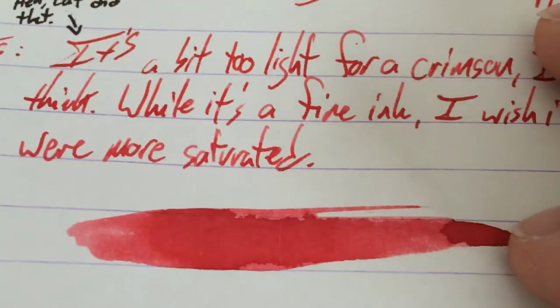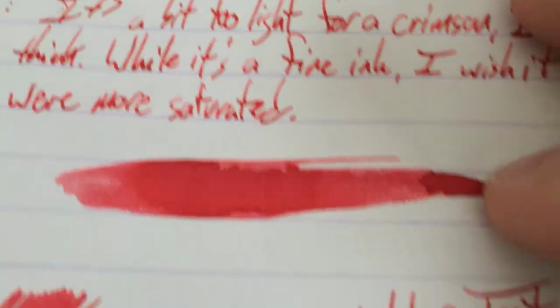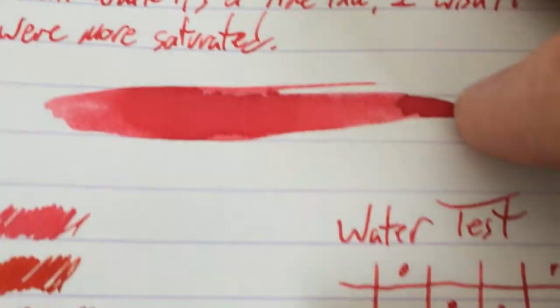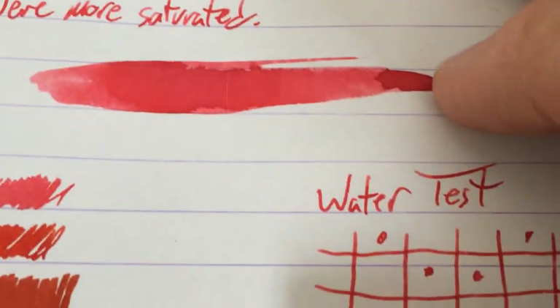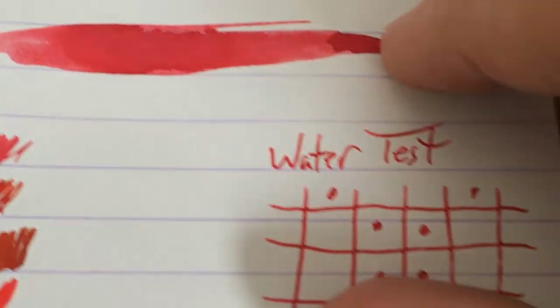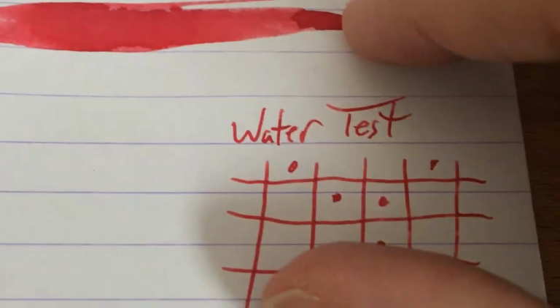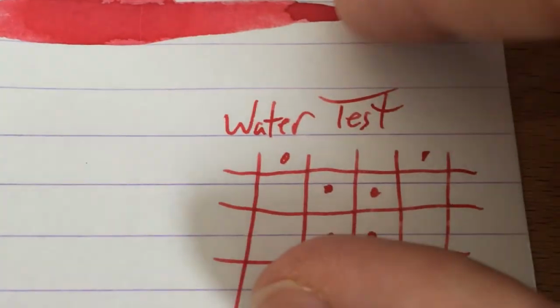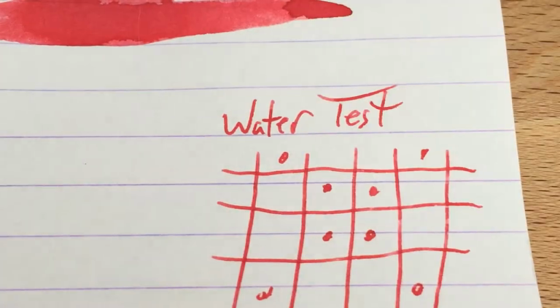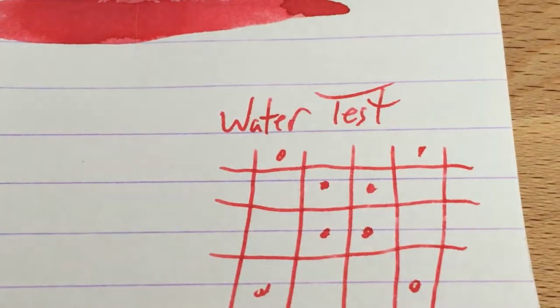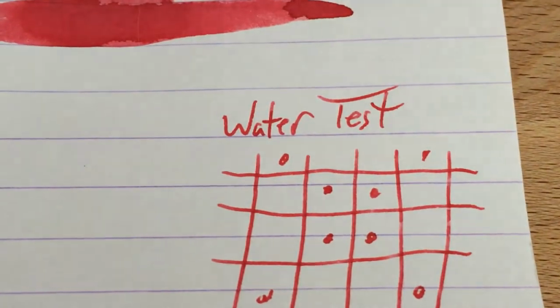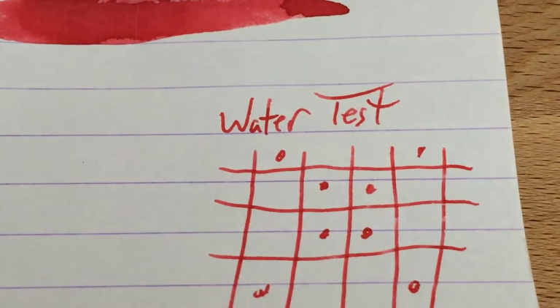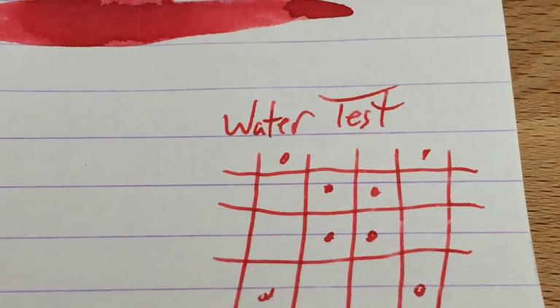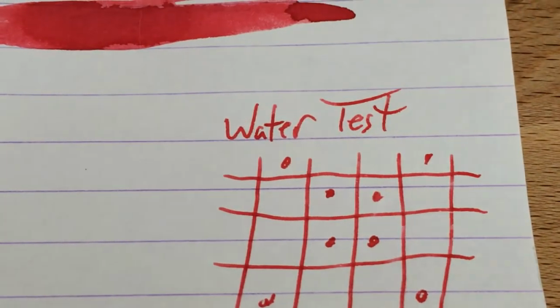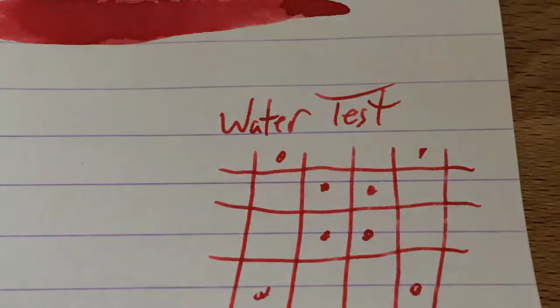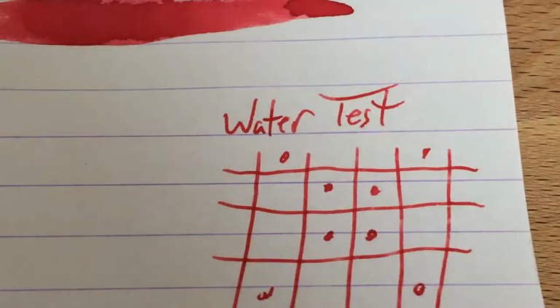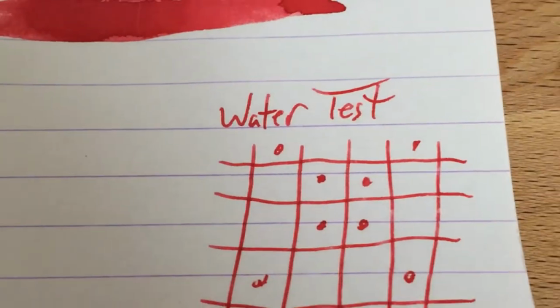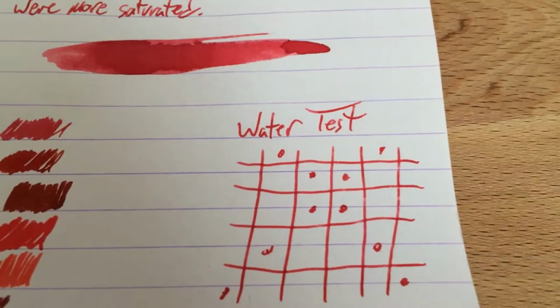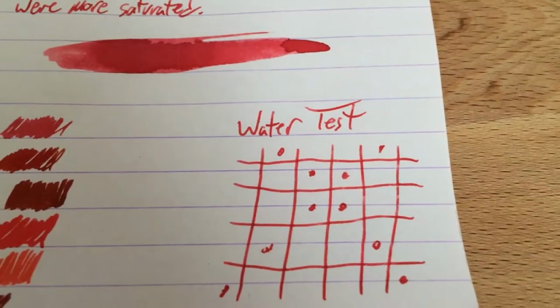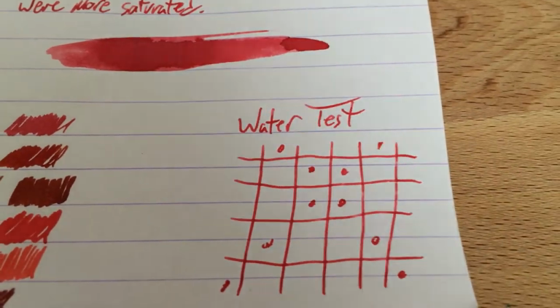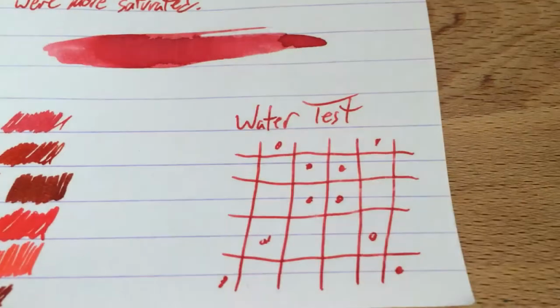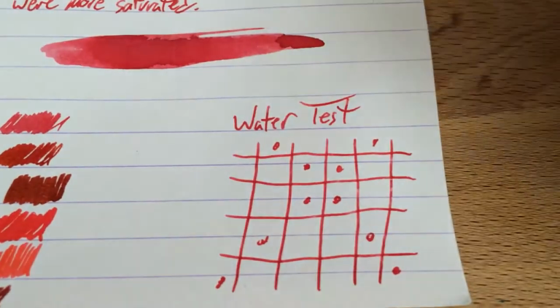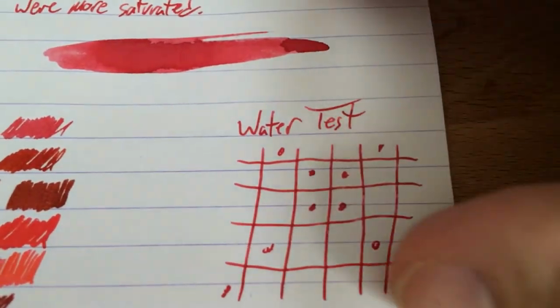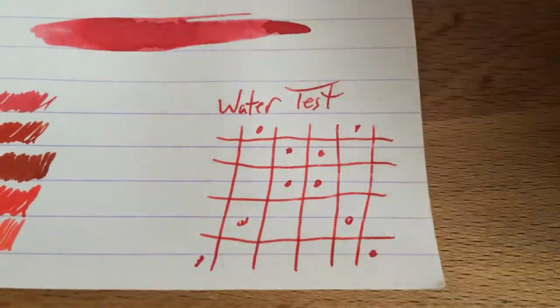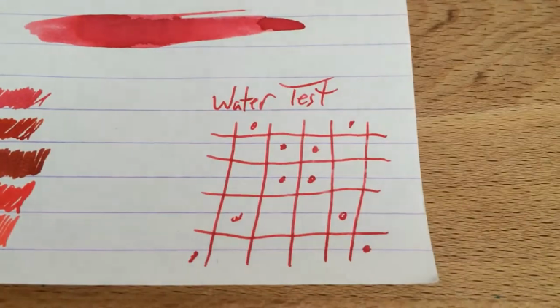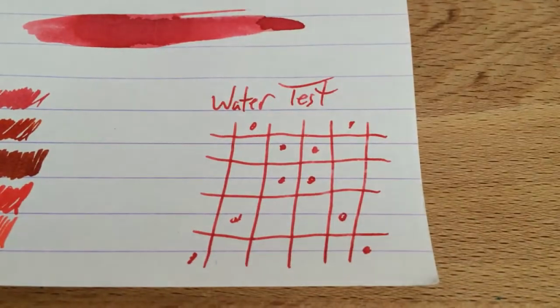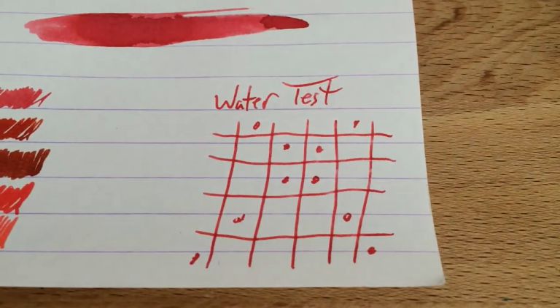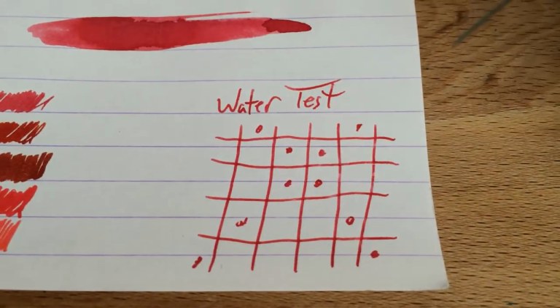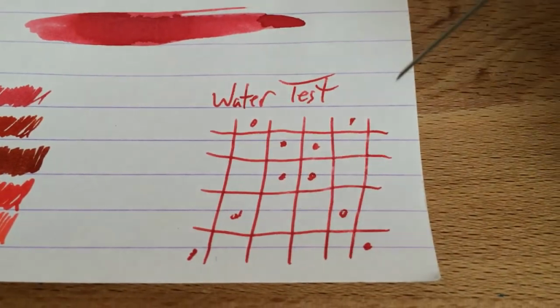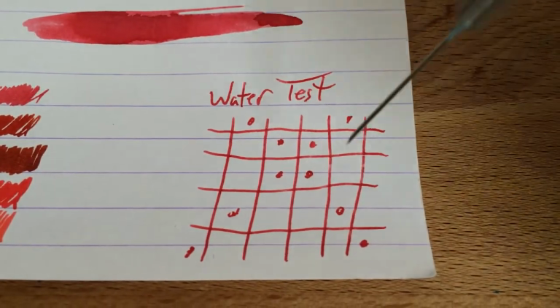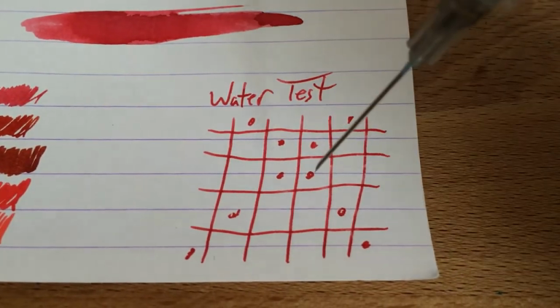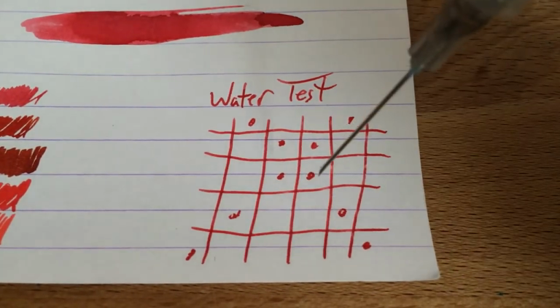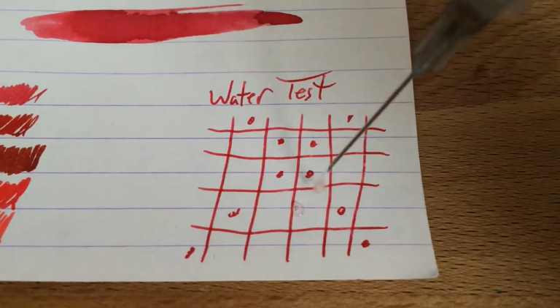It's a great ink. I've got no problems with it aside from it being just a little bit too light for me. That quibble aside, let's see how it does with water.